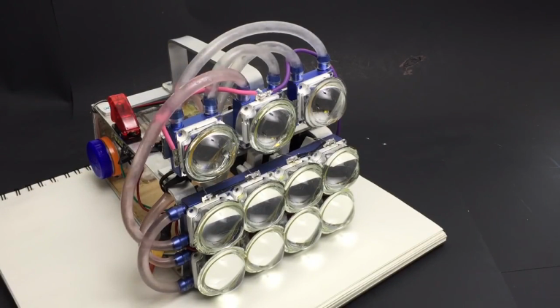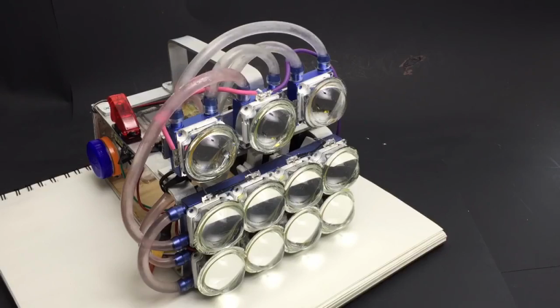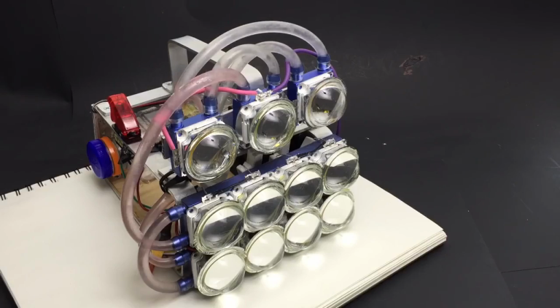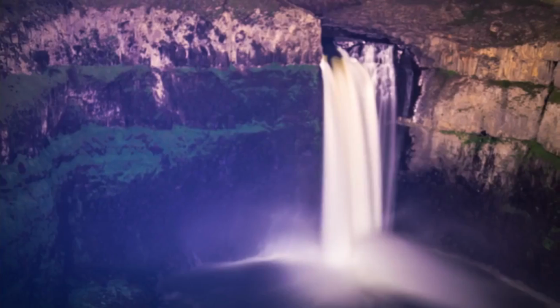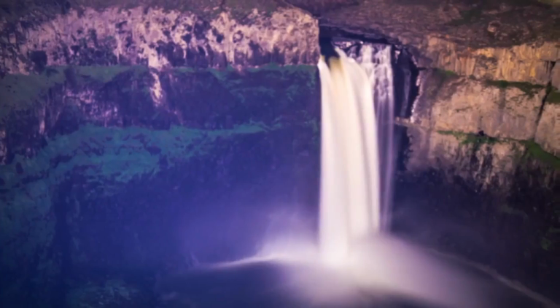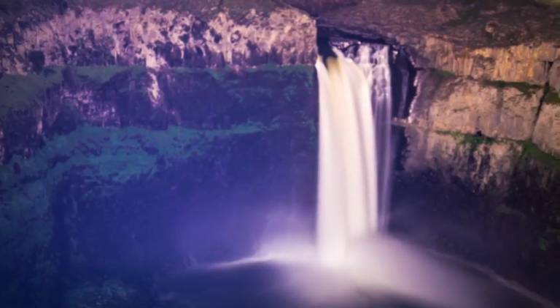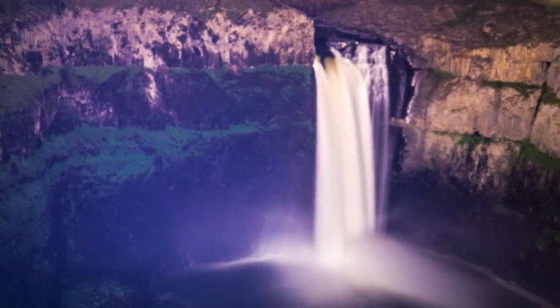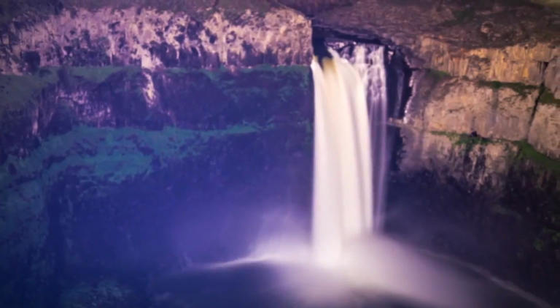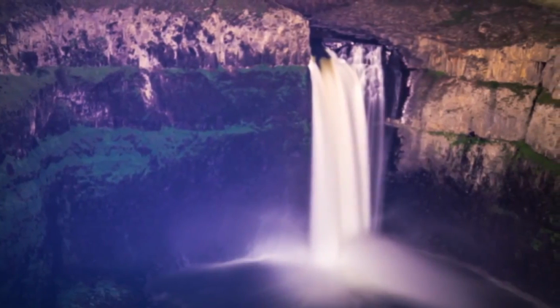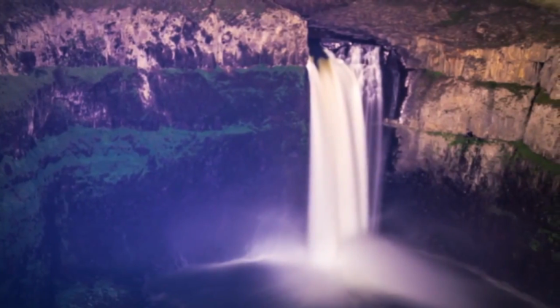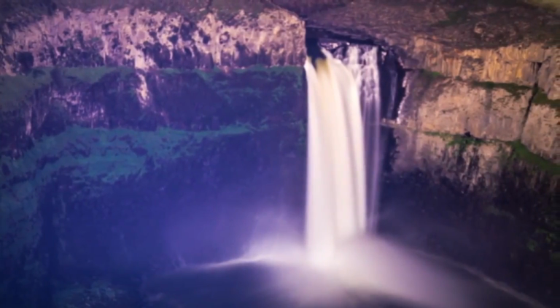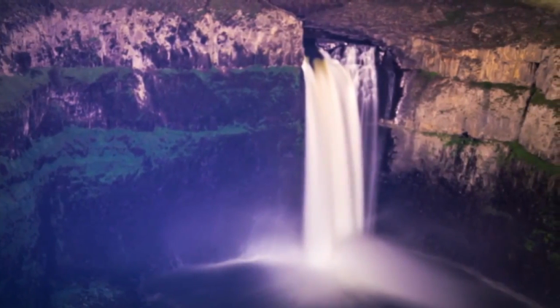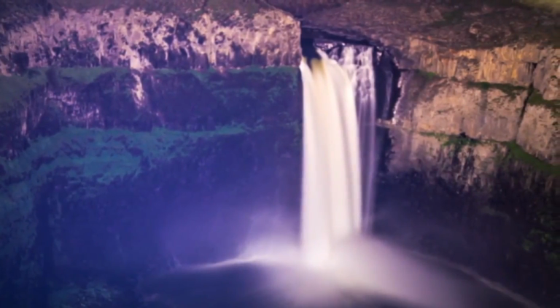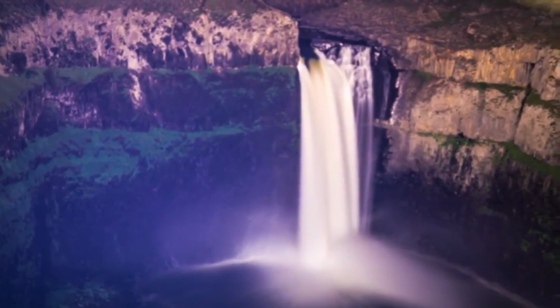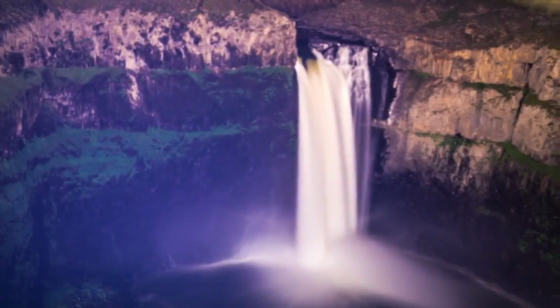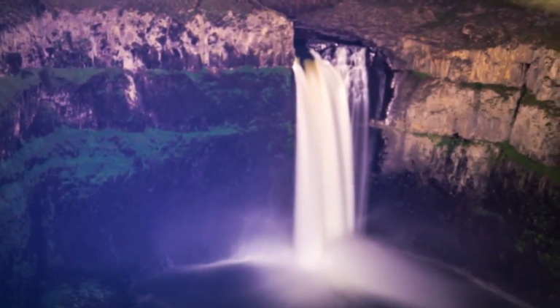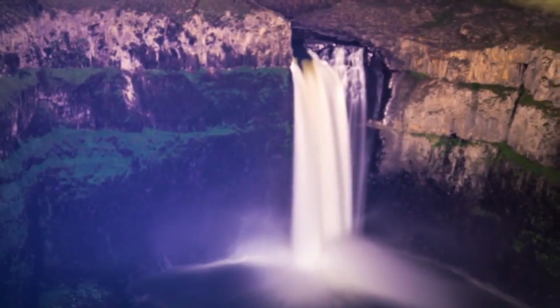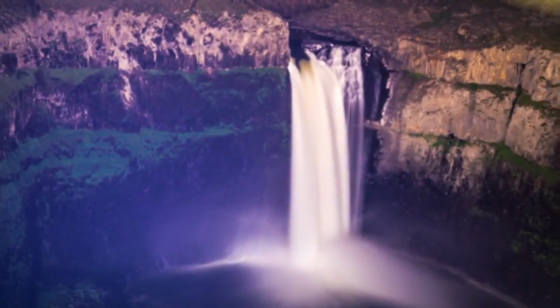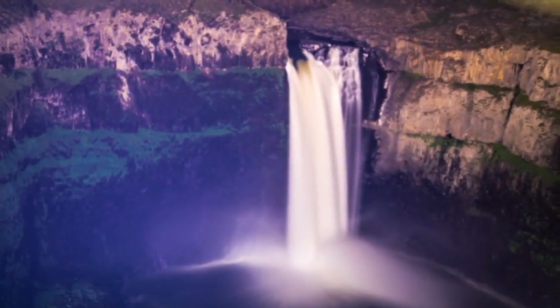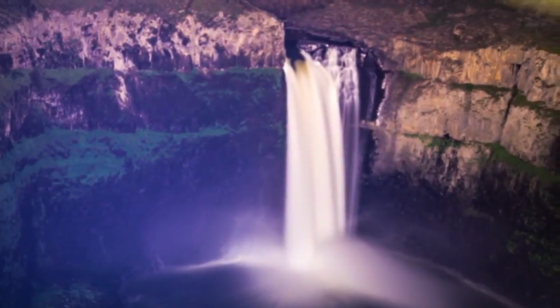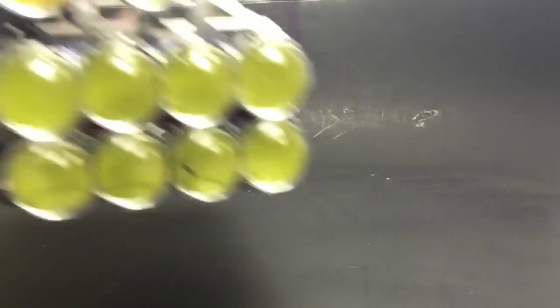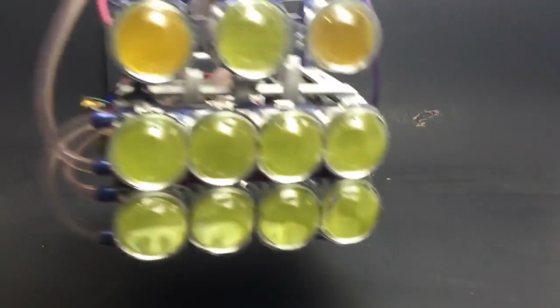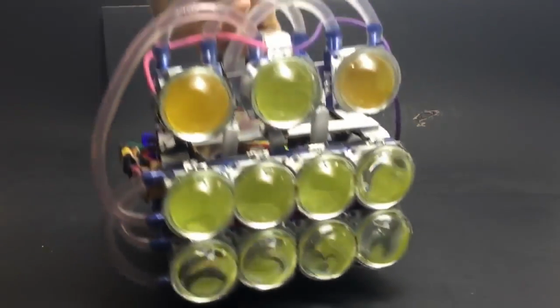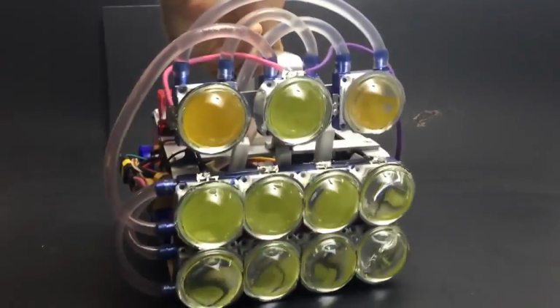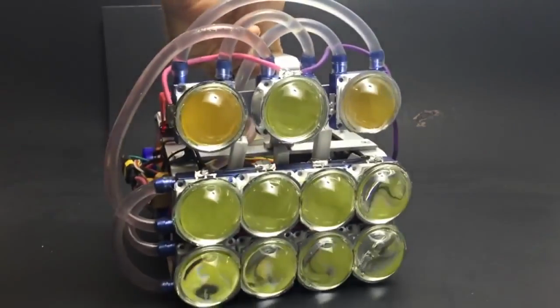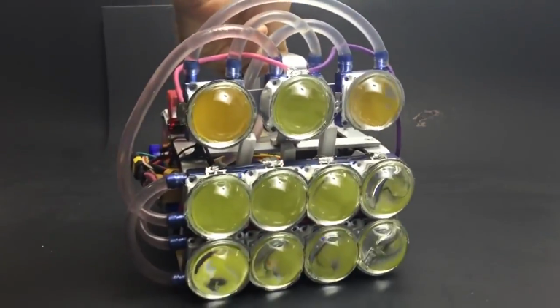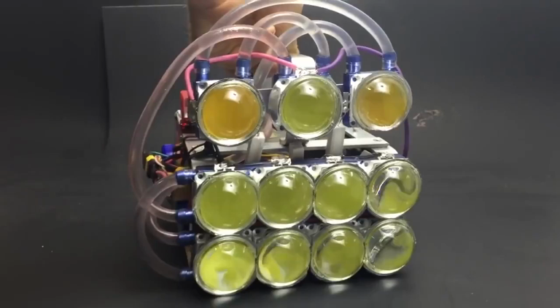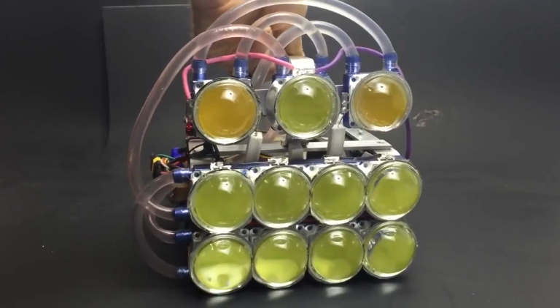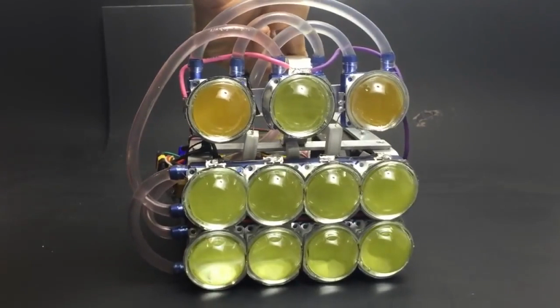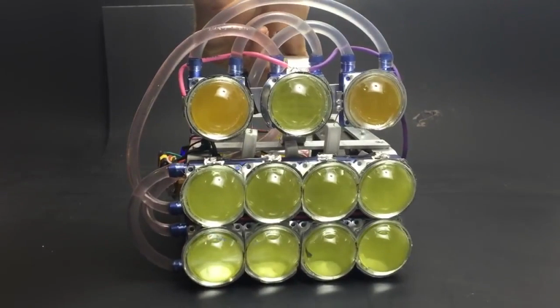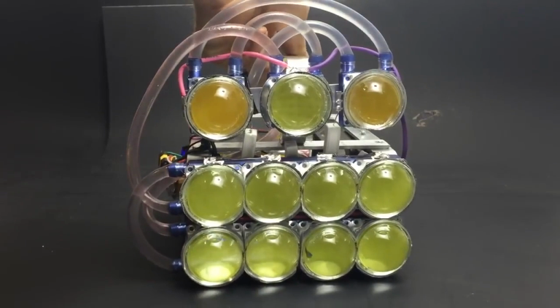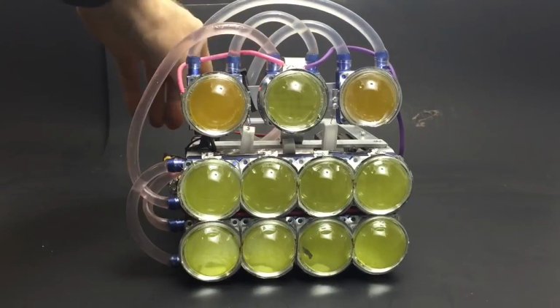Here is a picture of Palouse Falls taken from 400 feet above the water. I'll probably put this thing back to how it was though. Thanks for watching.